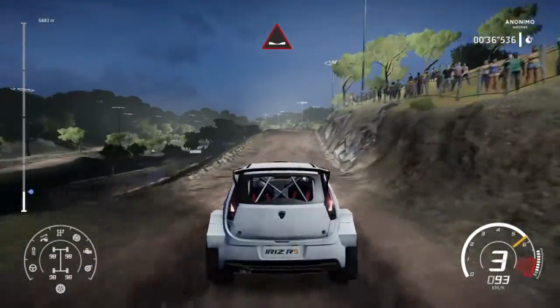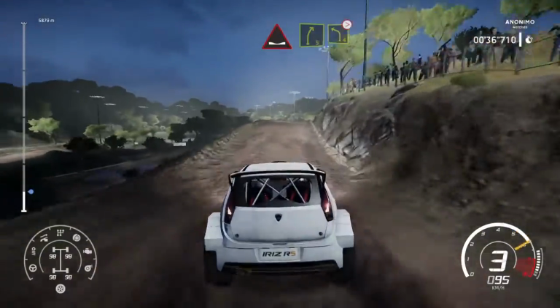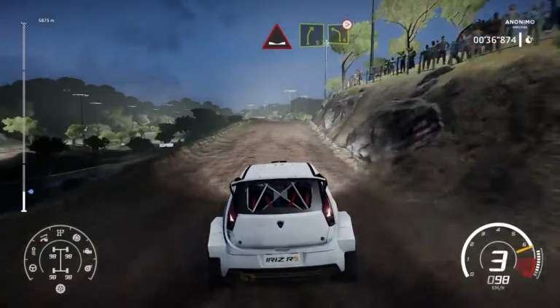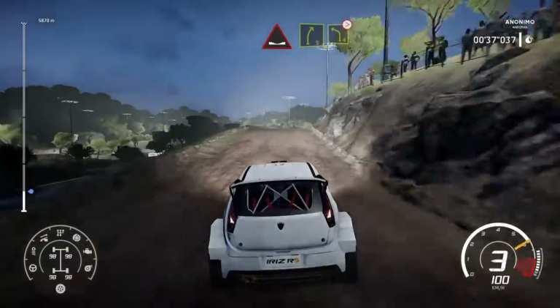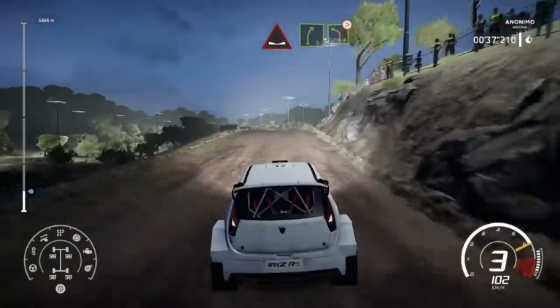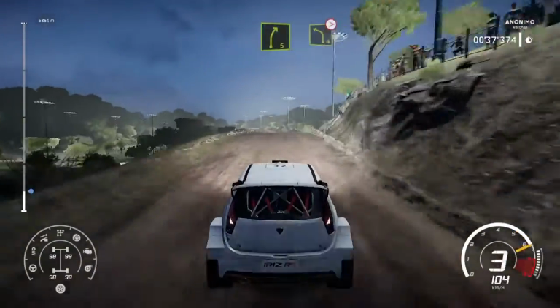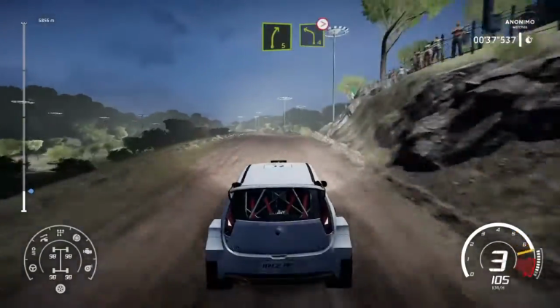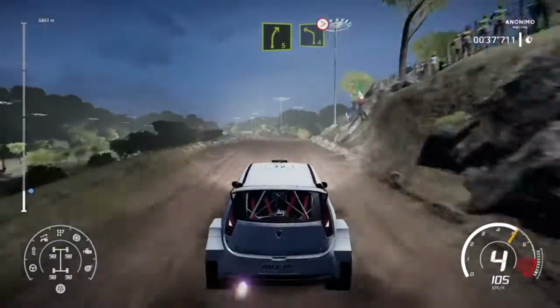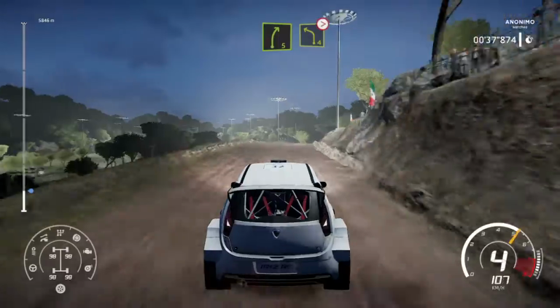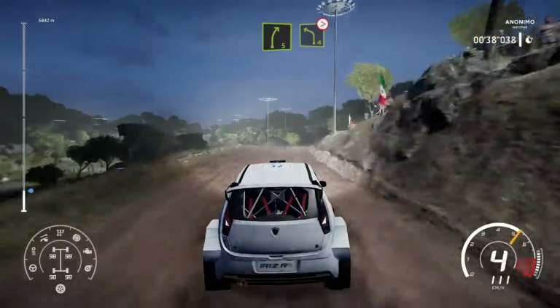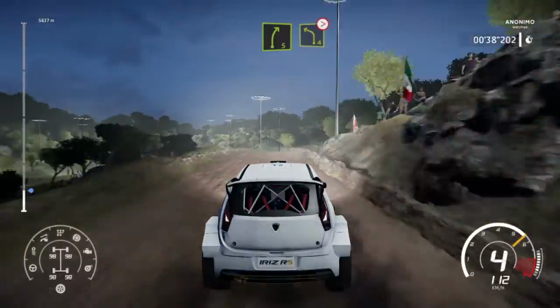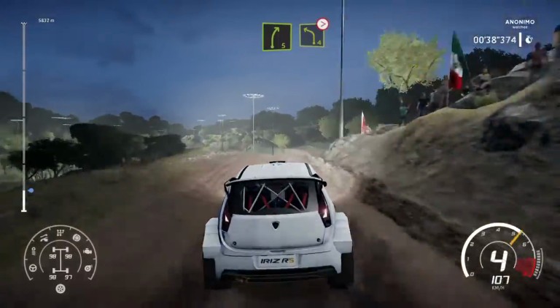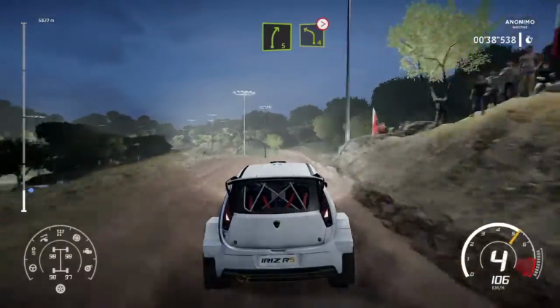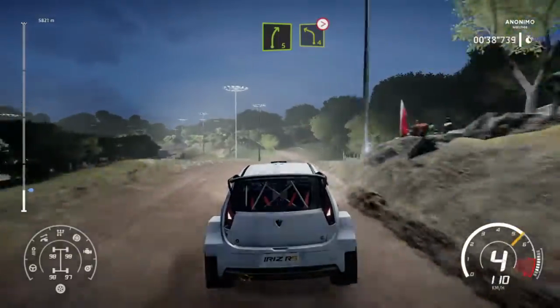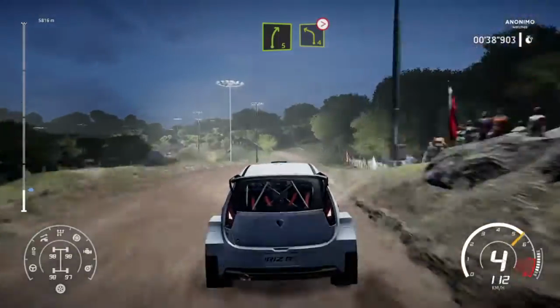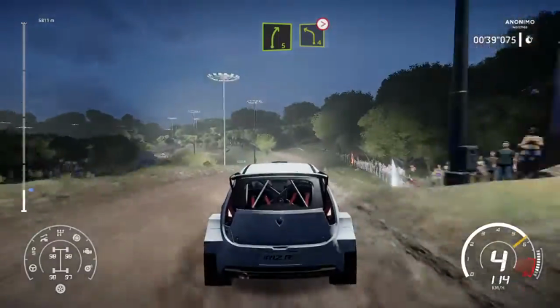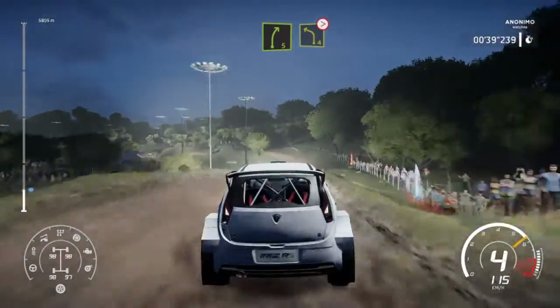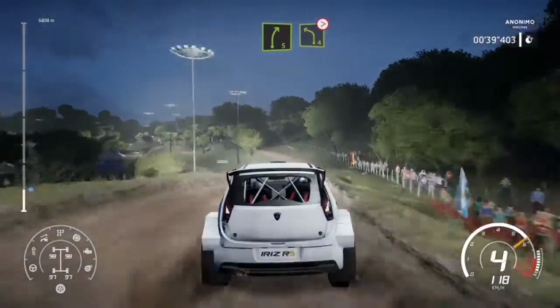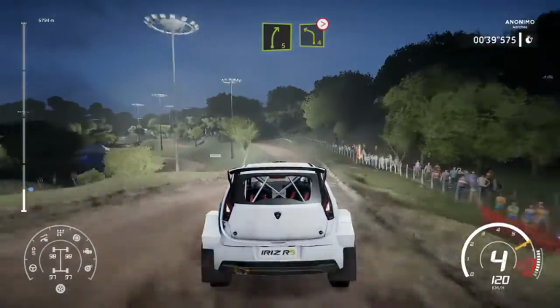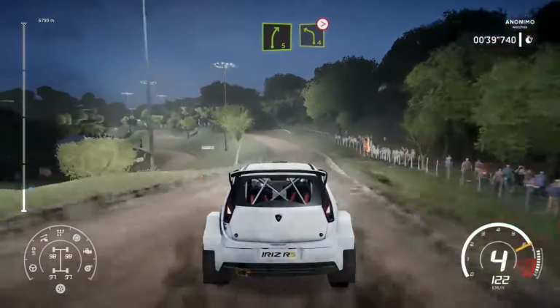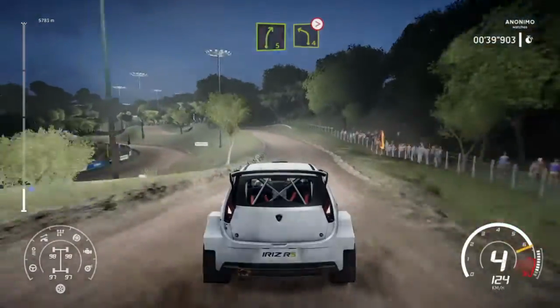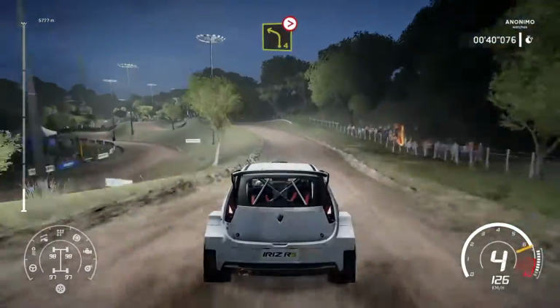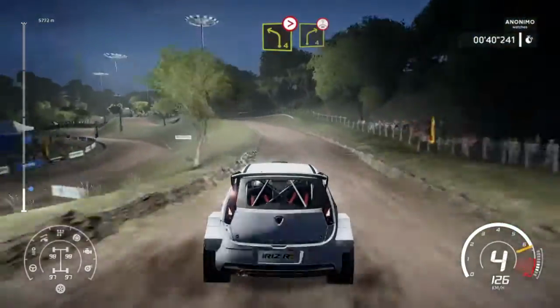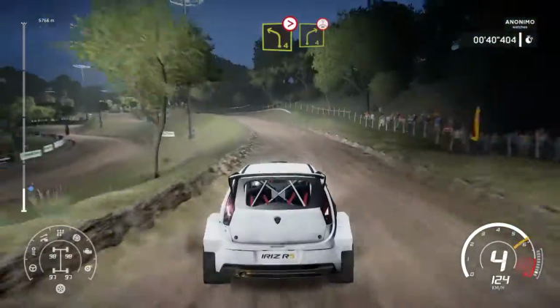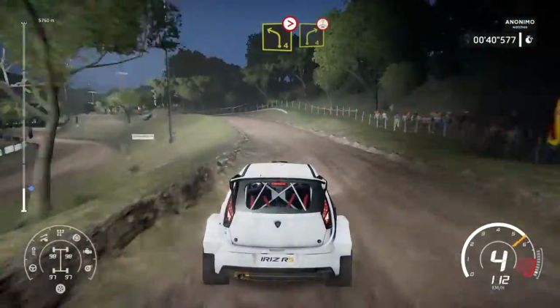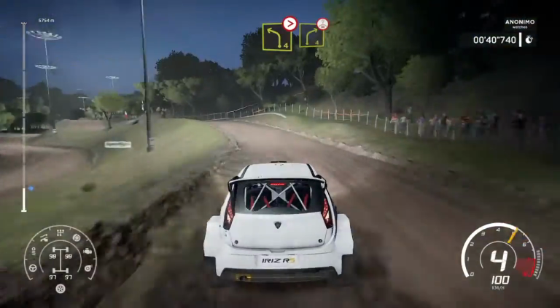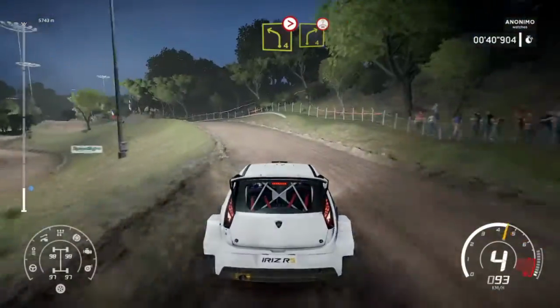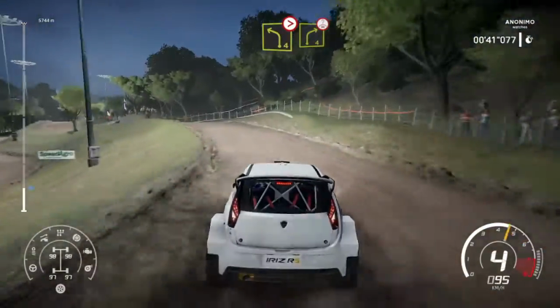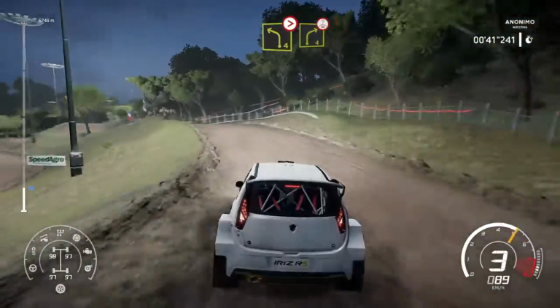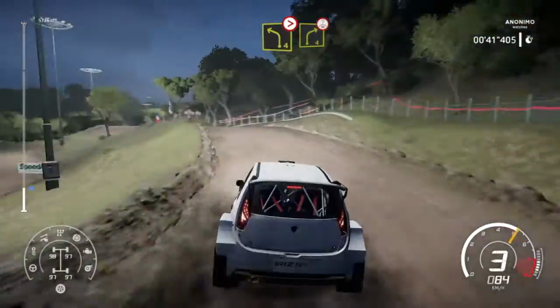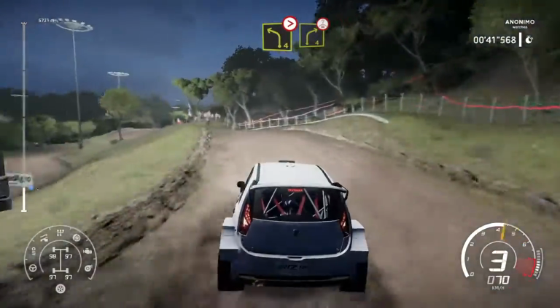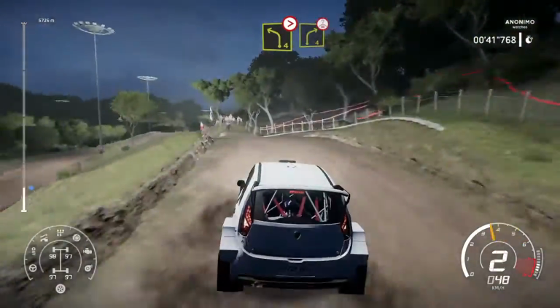Into right 5, into left 4, tightens over crest. Into right 4, short over crest.